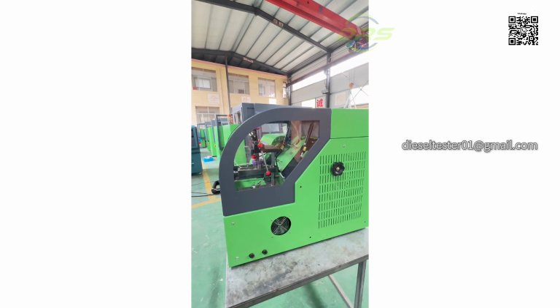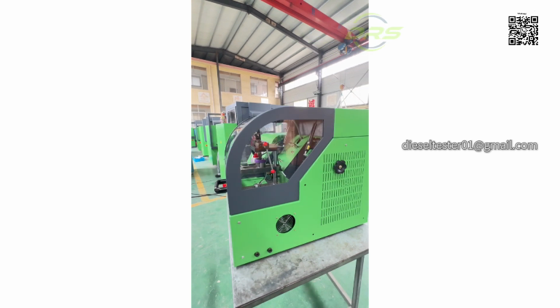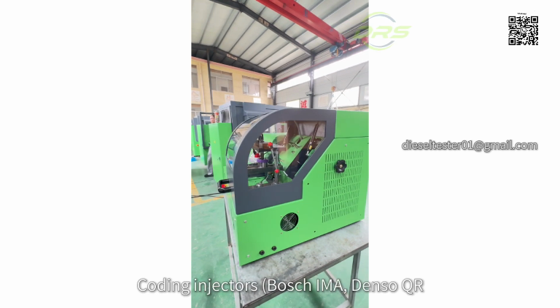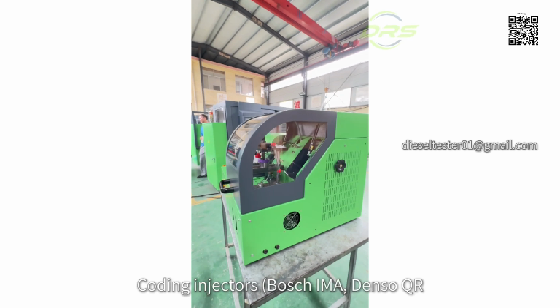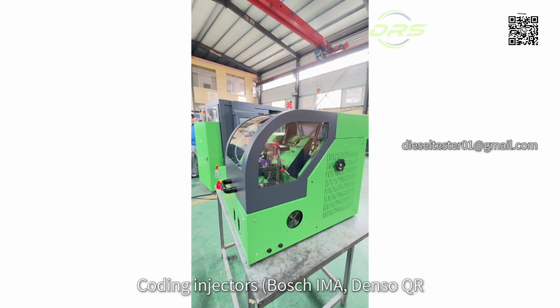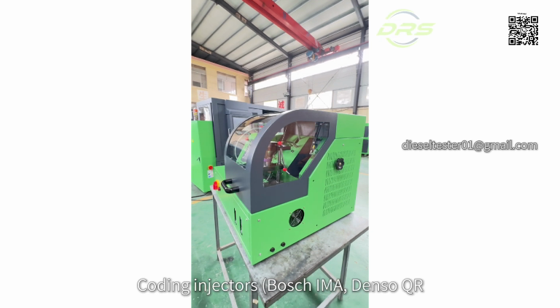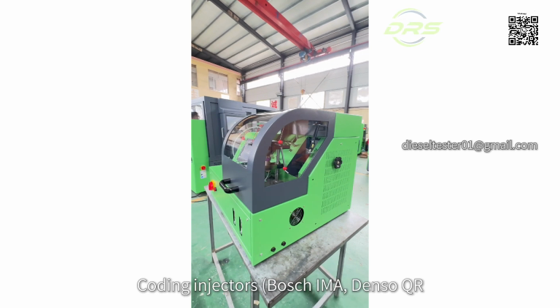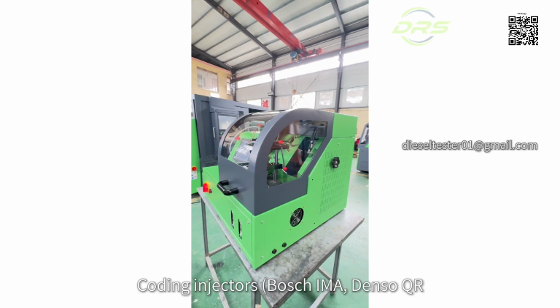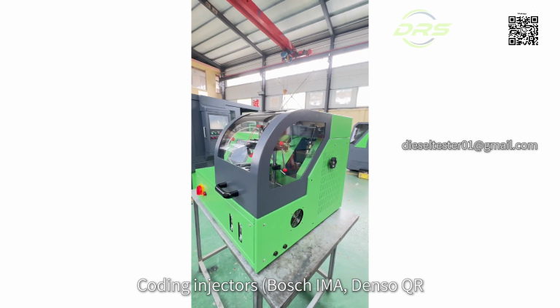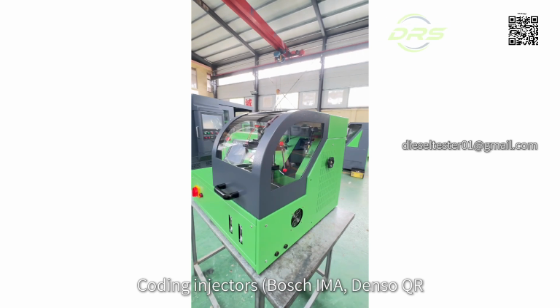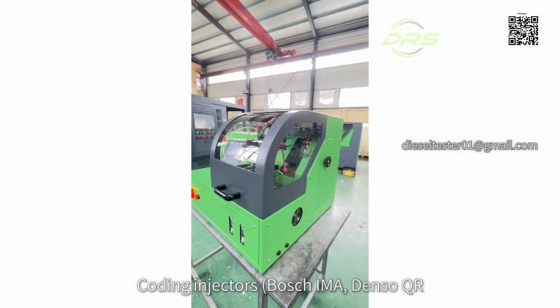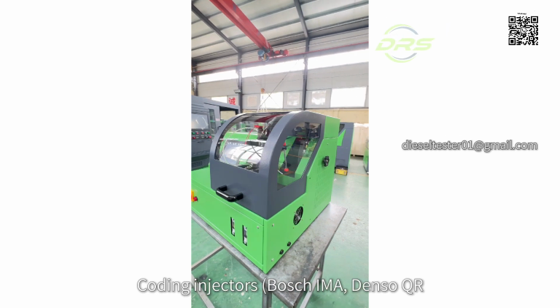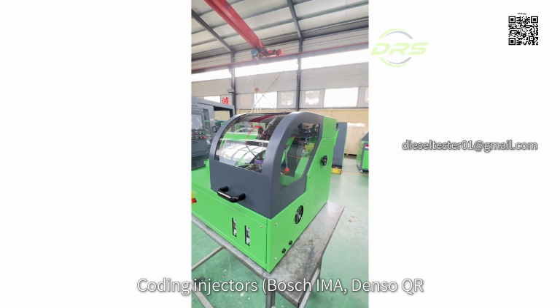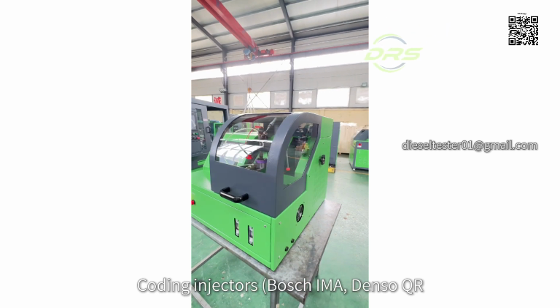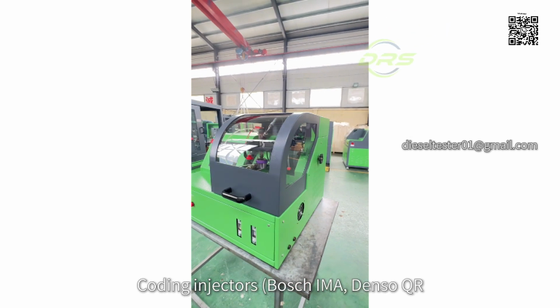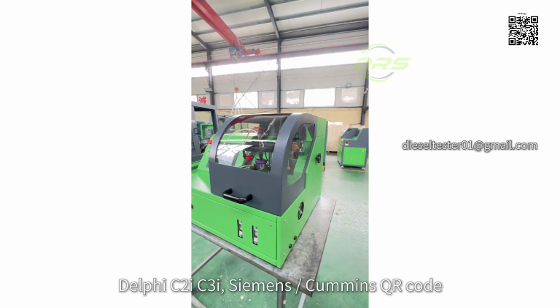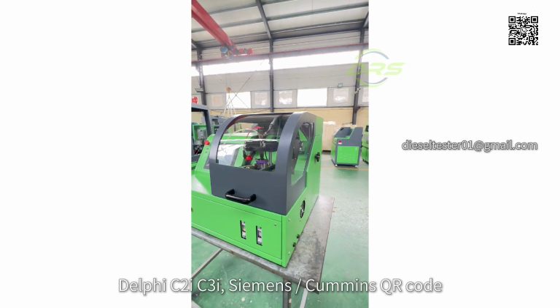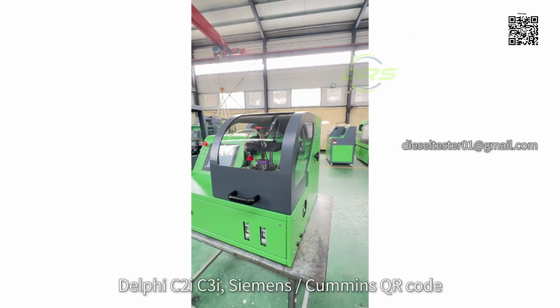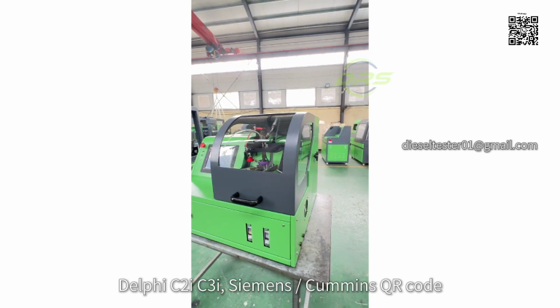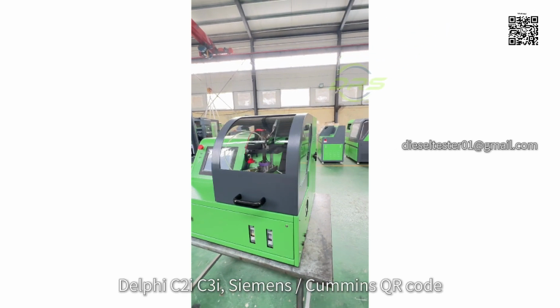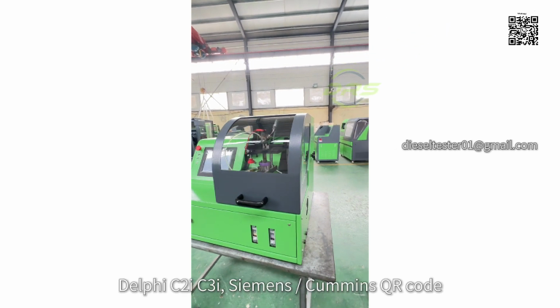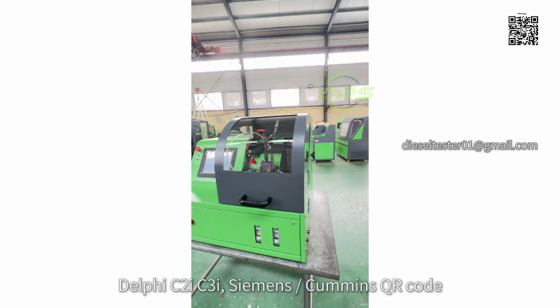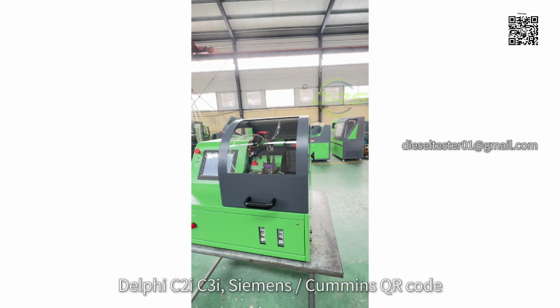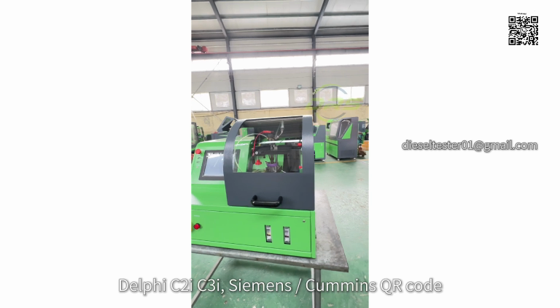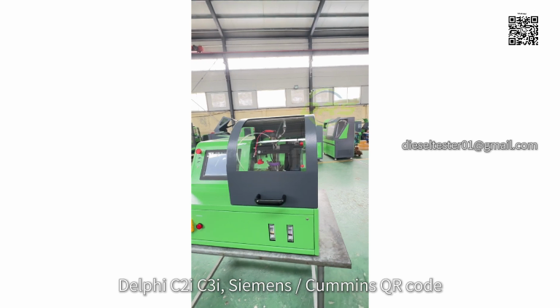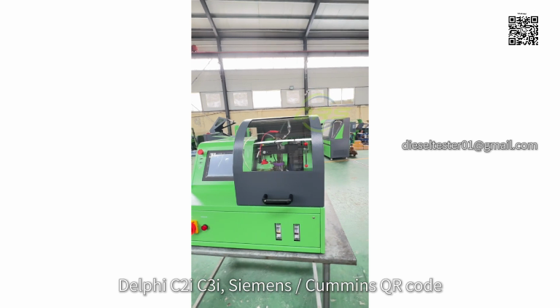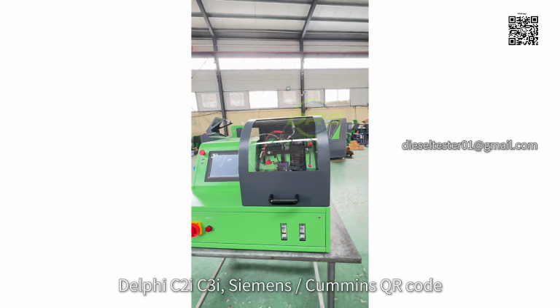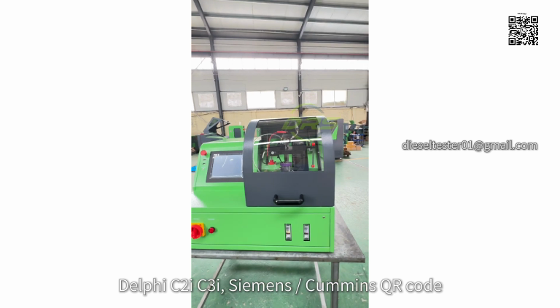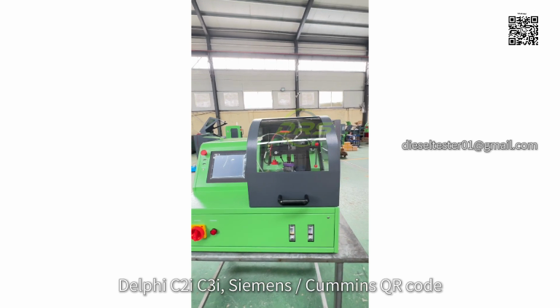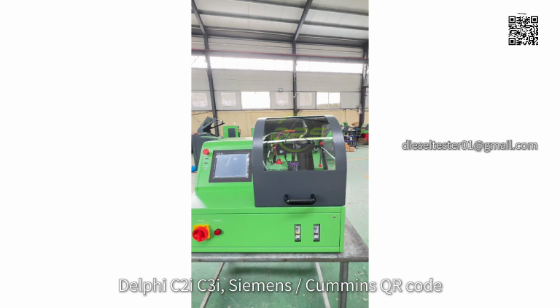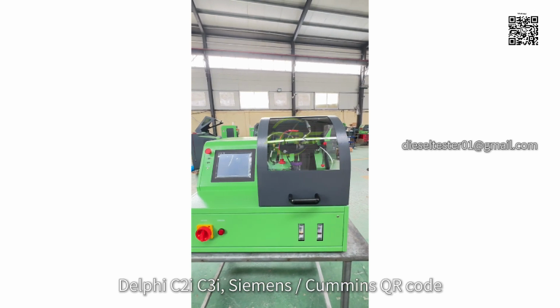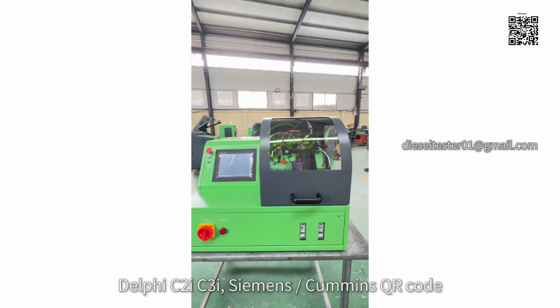Coding injectors: Bosch EMA, Denso QR, Delphi C3i, and Siemens/Cummins QR code.